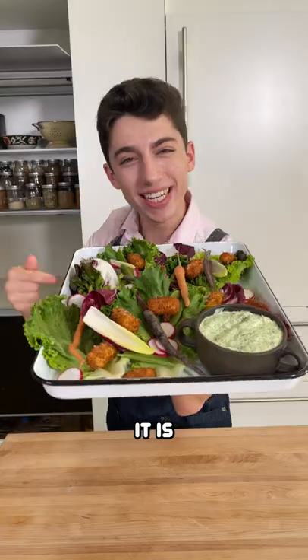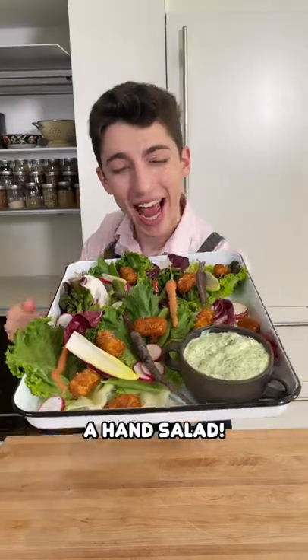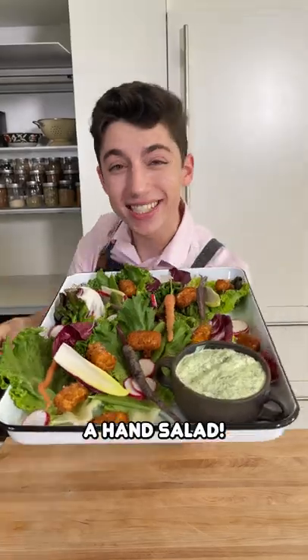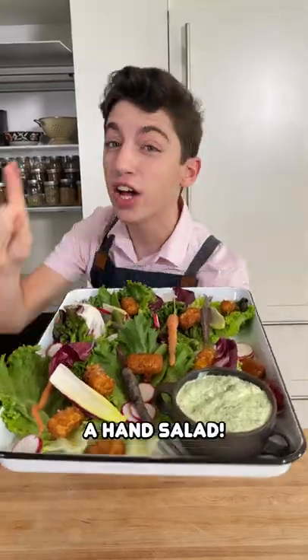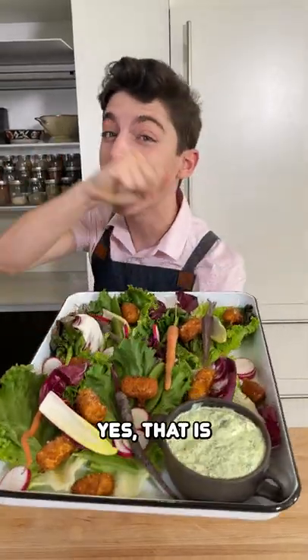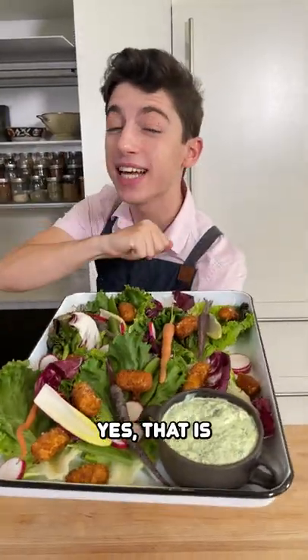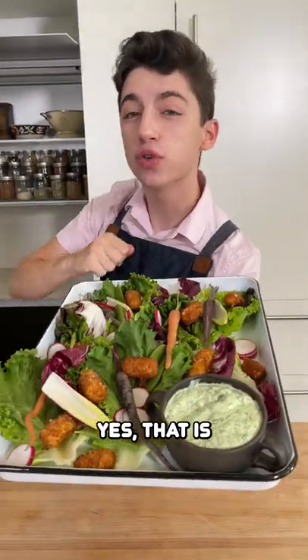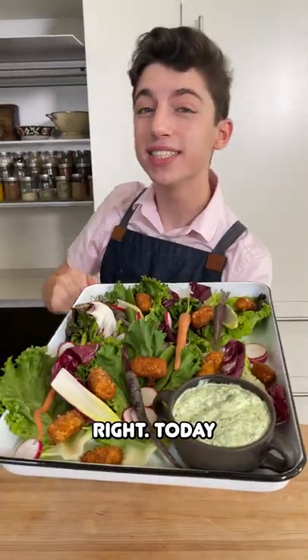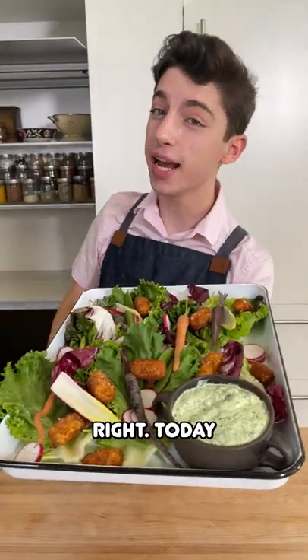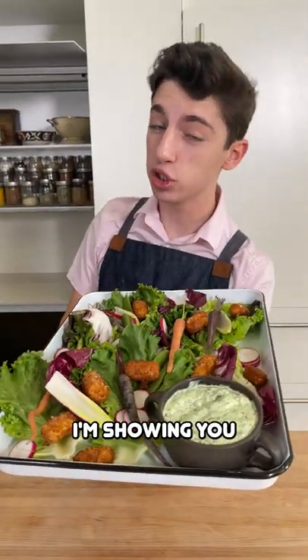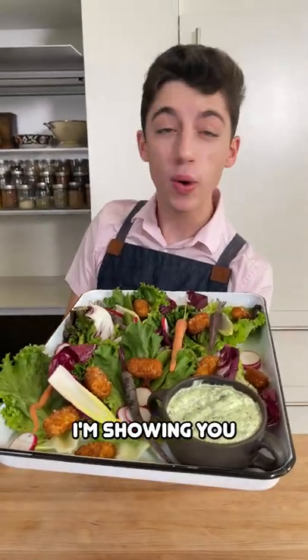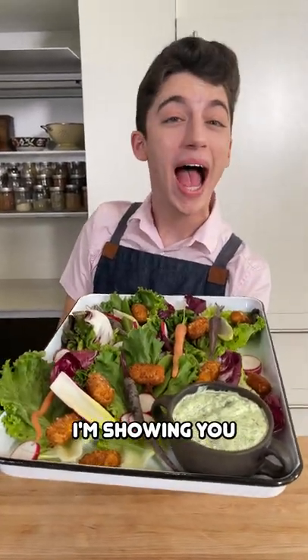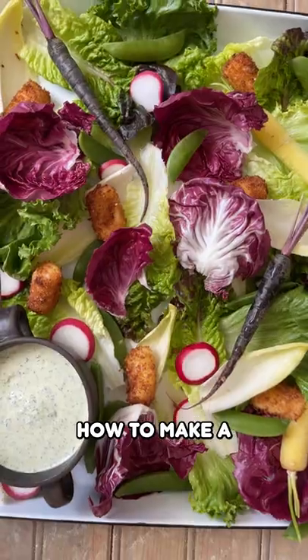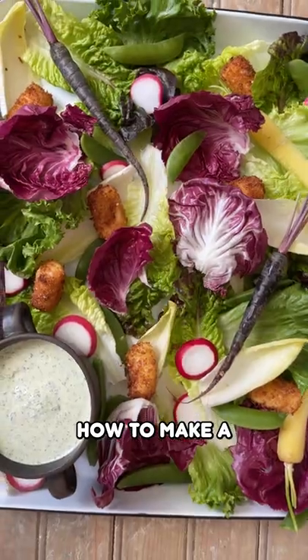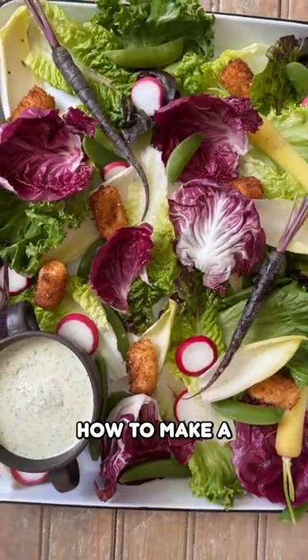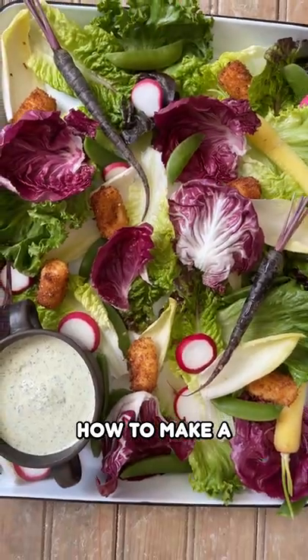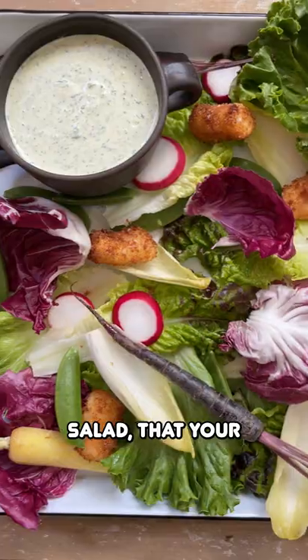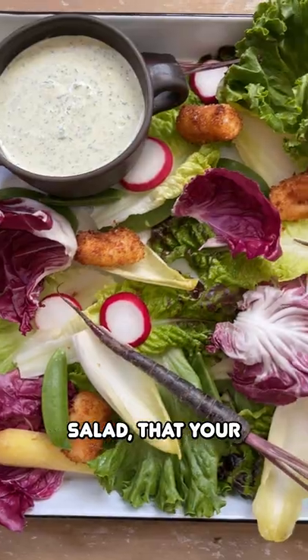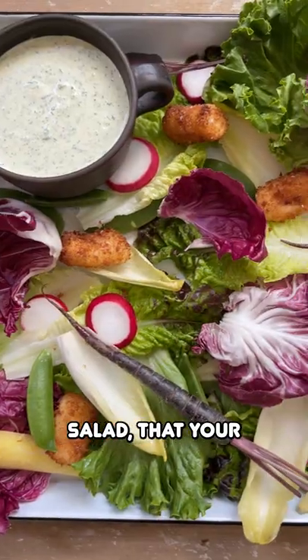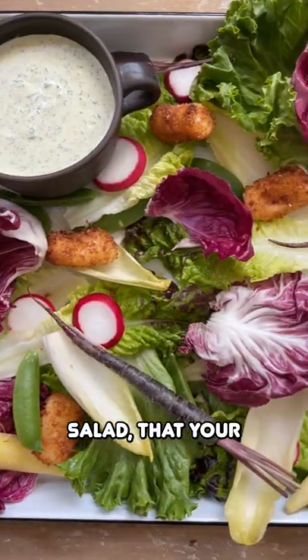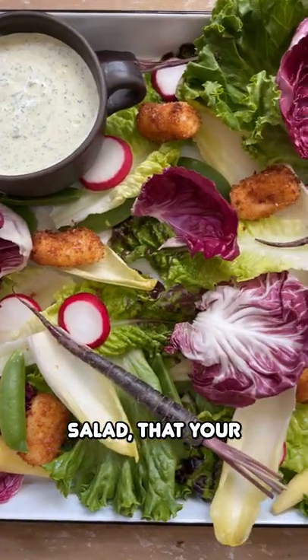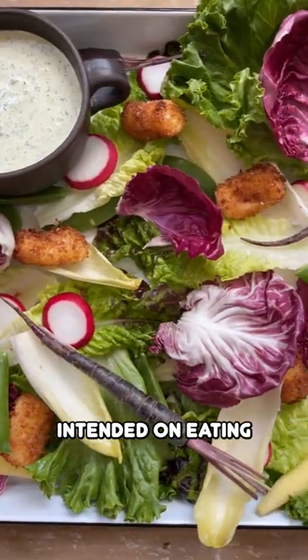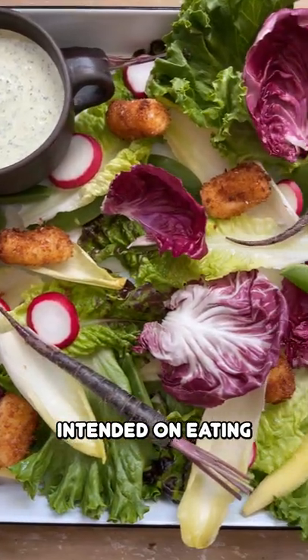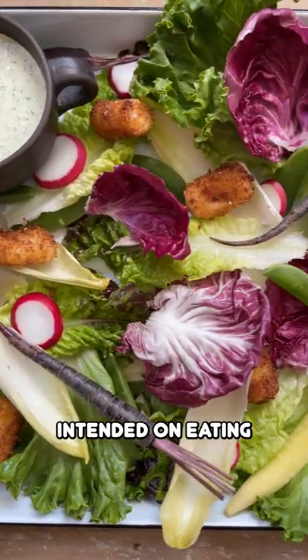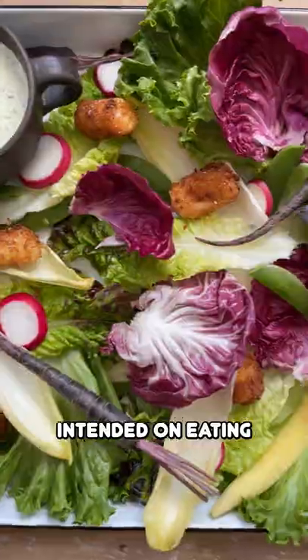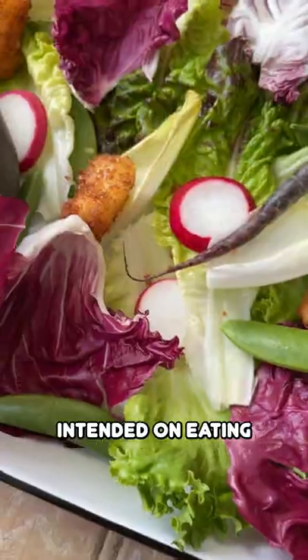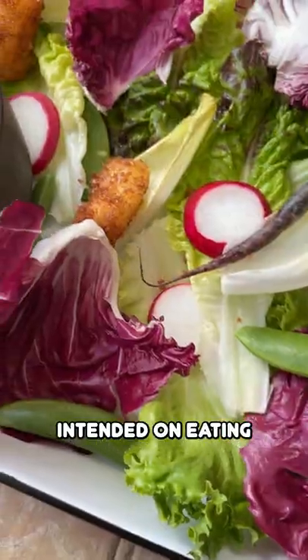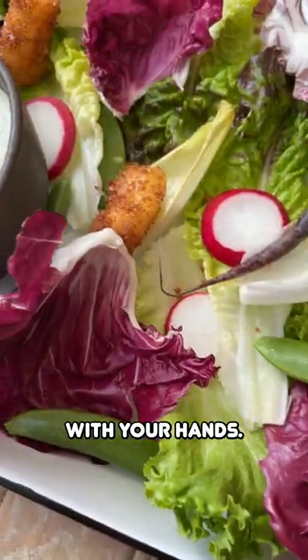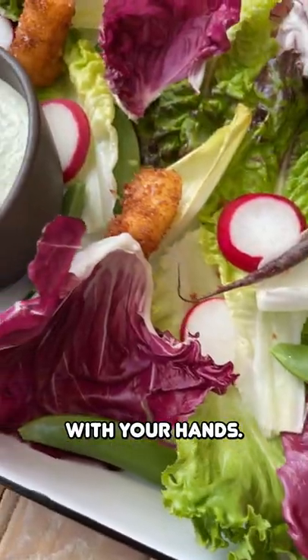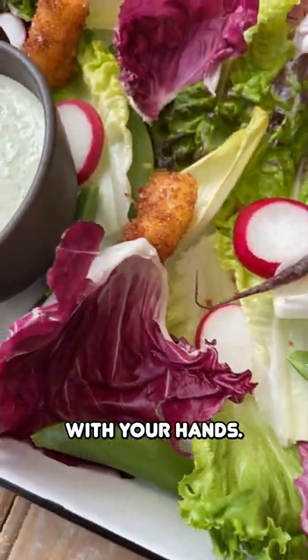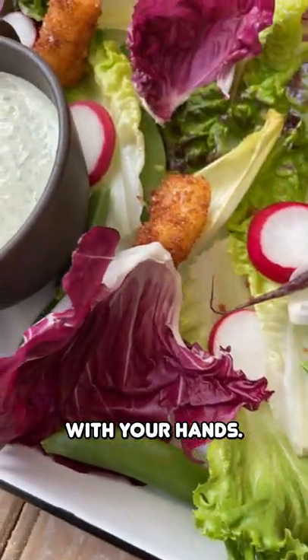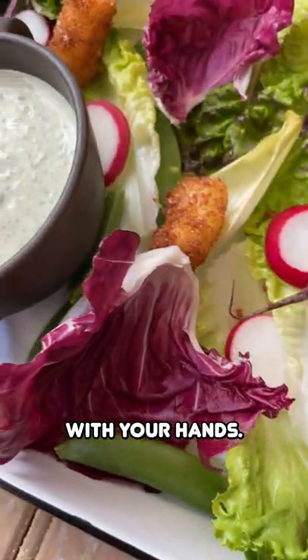It is a hand salad. Yes, that is right. Today I'm showing you how to make a salad that you're intended on eating with your hands.